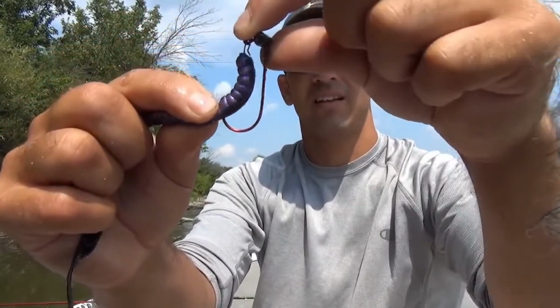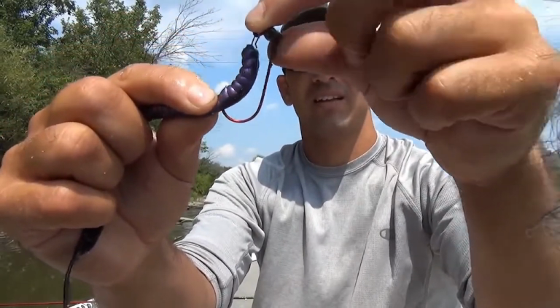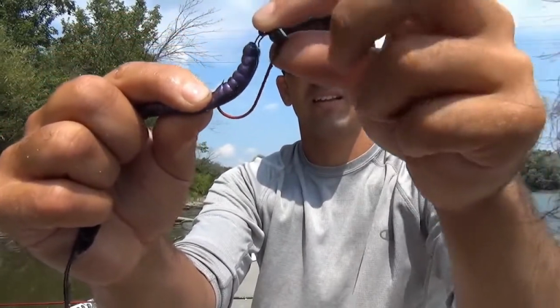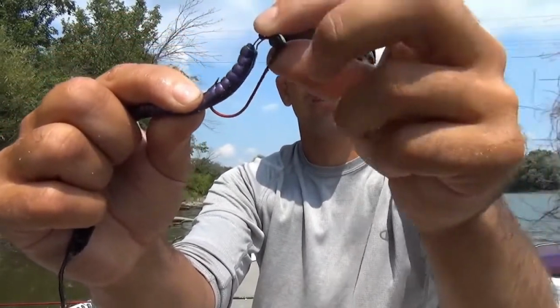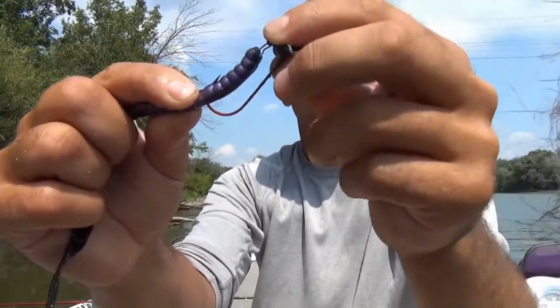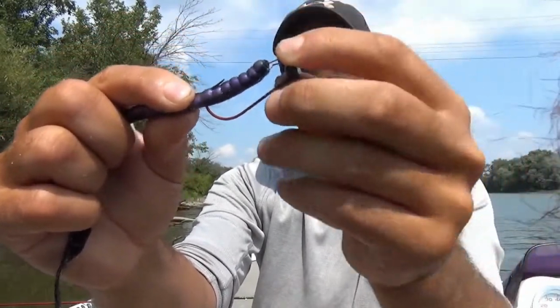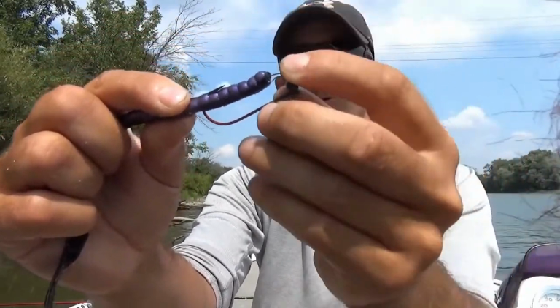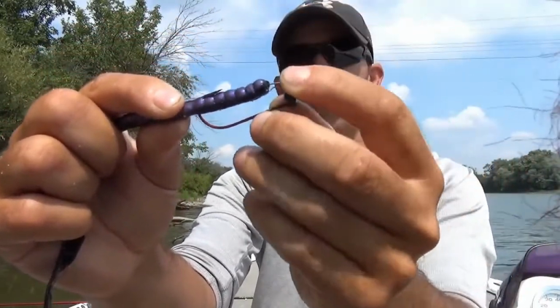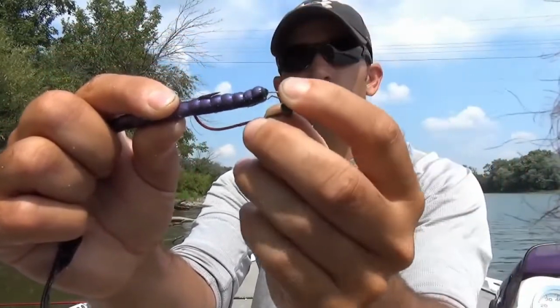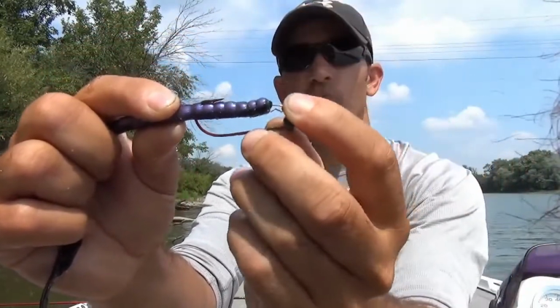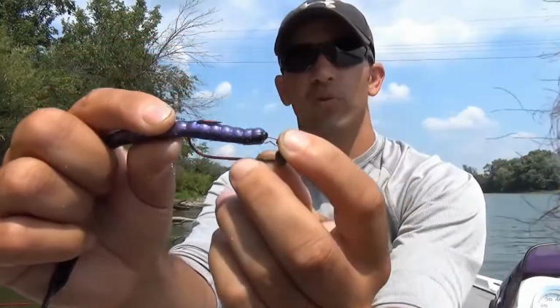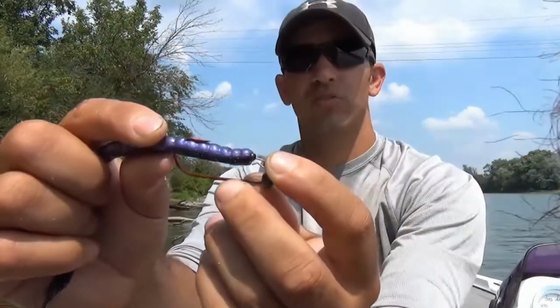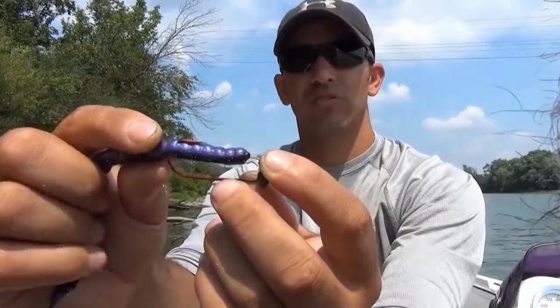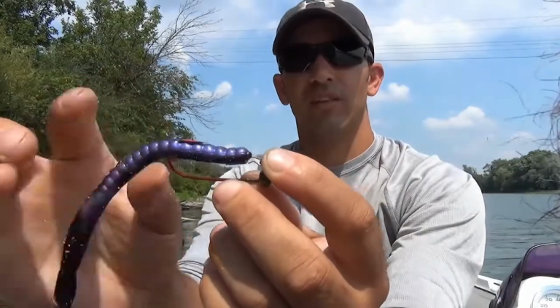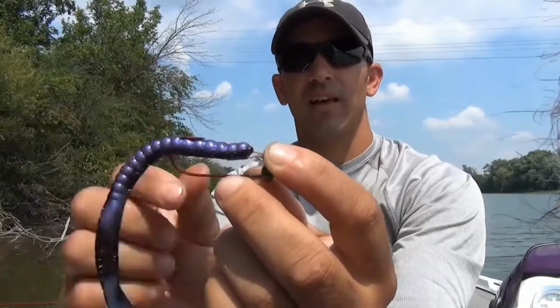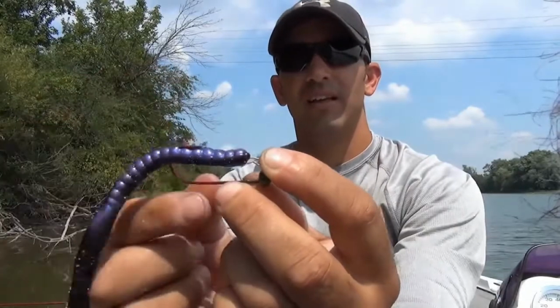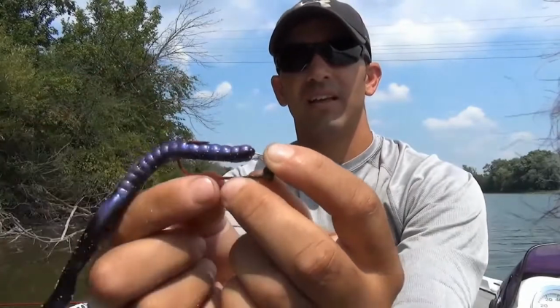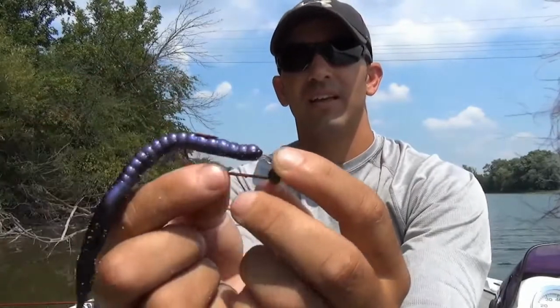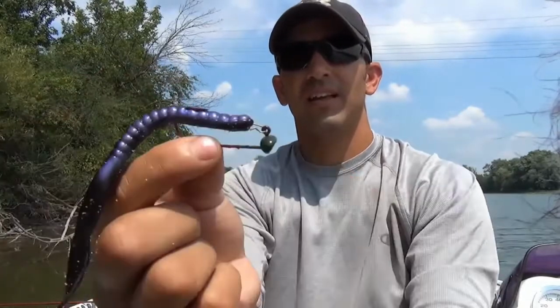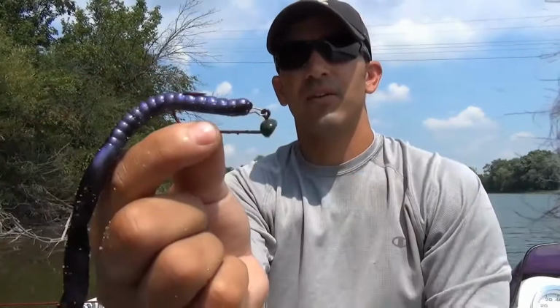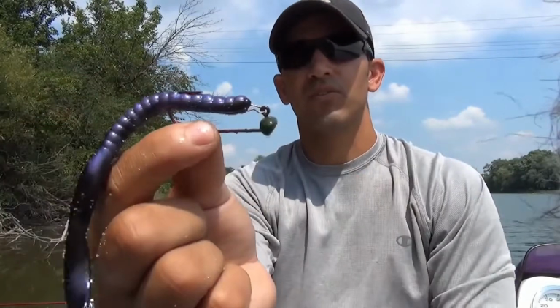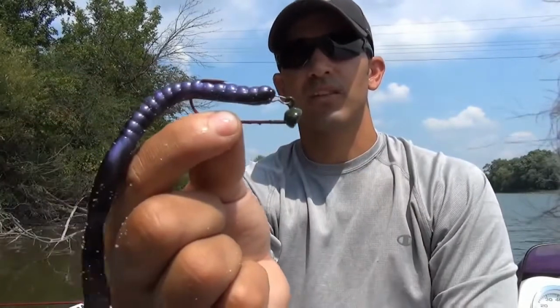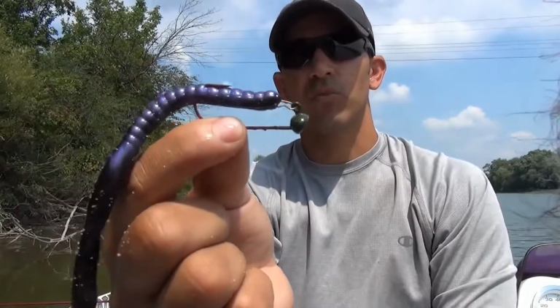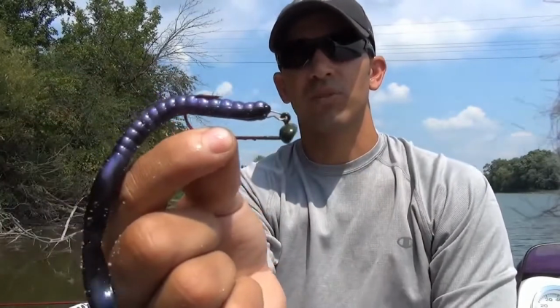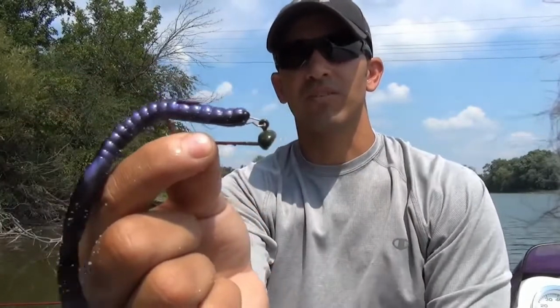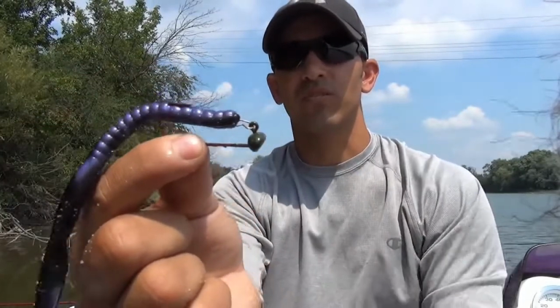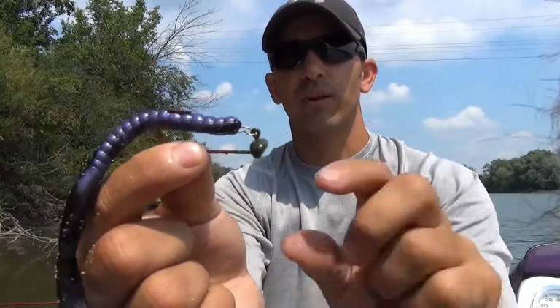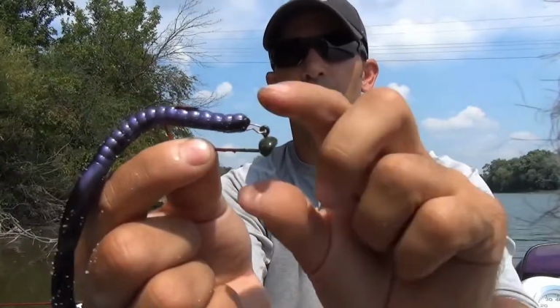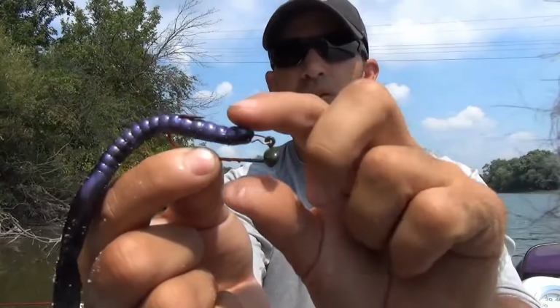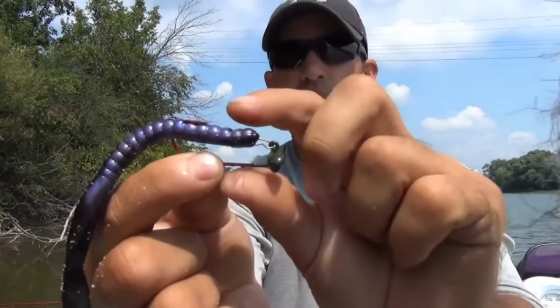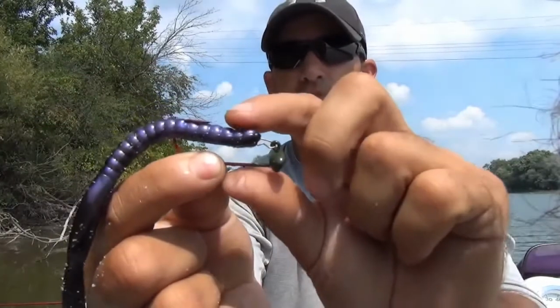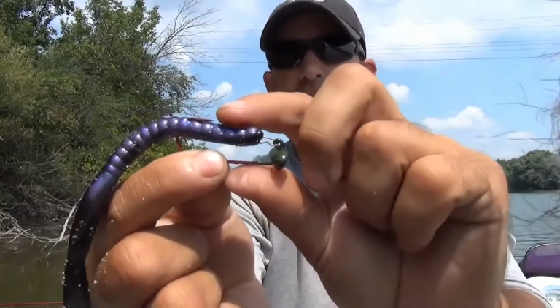Then you're going to pull forward just like that, and now you're set. This worm is going to sit straight on my hook, which is good.